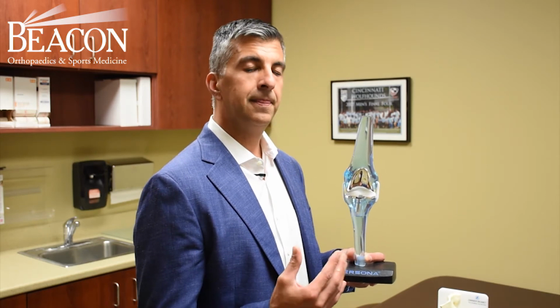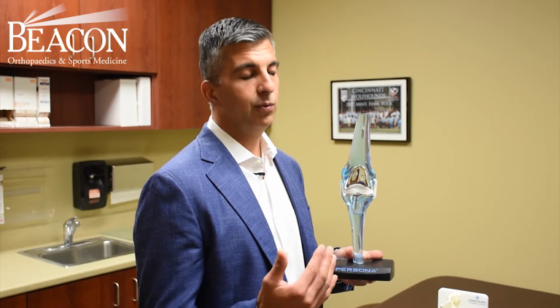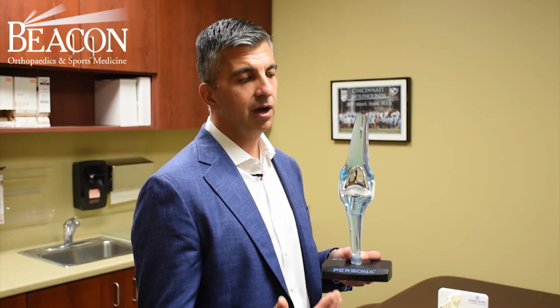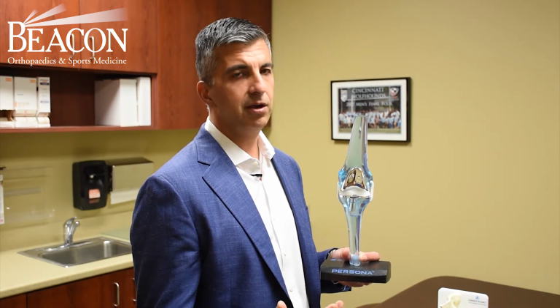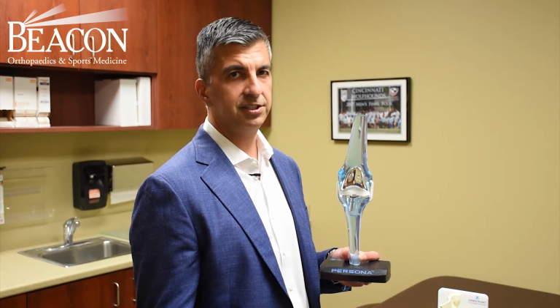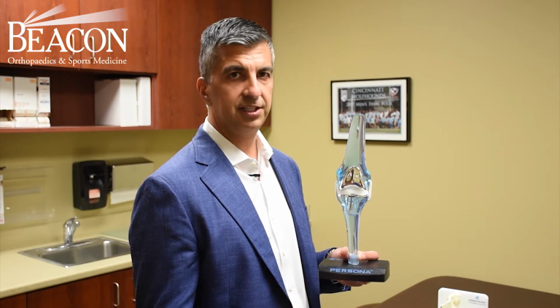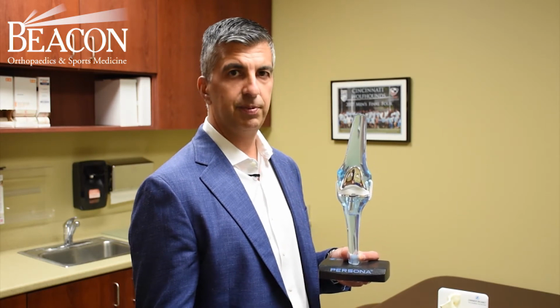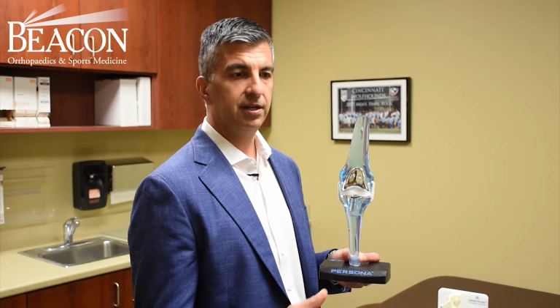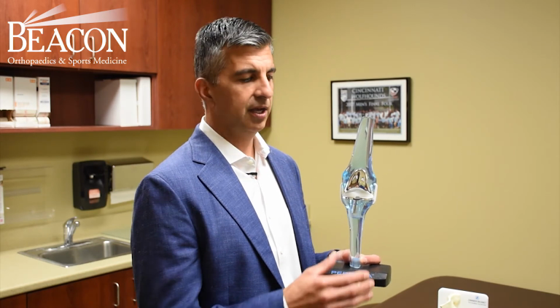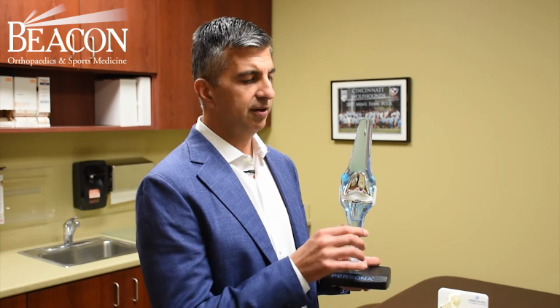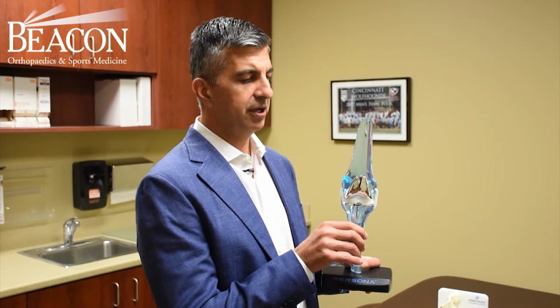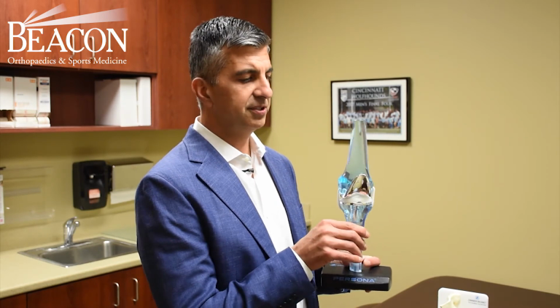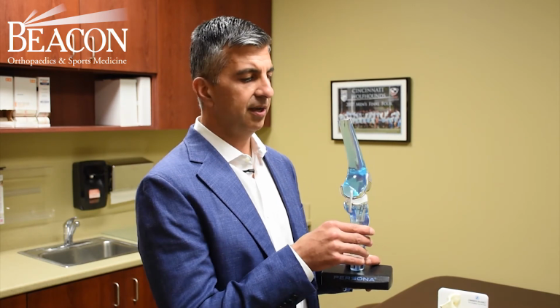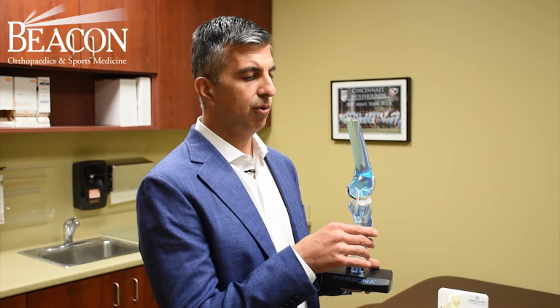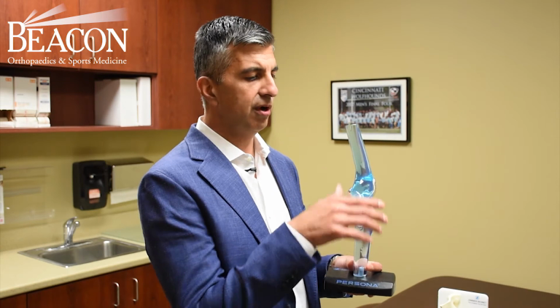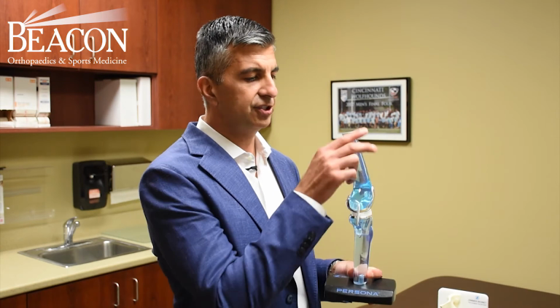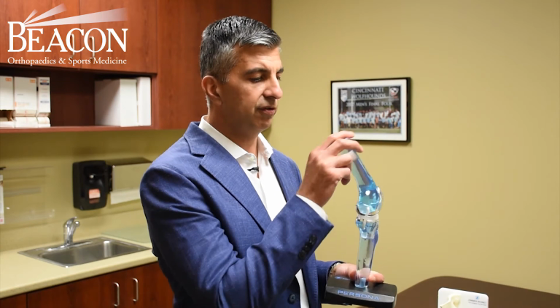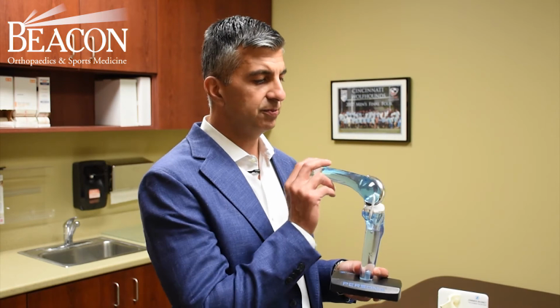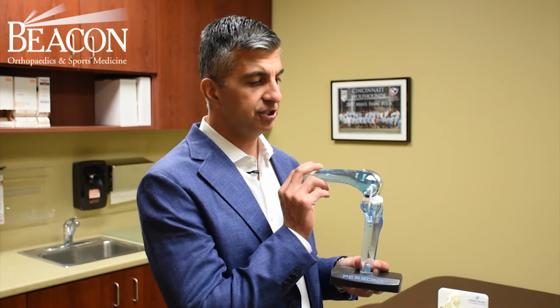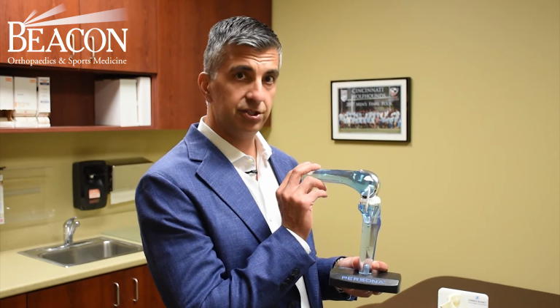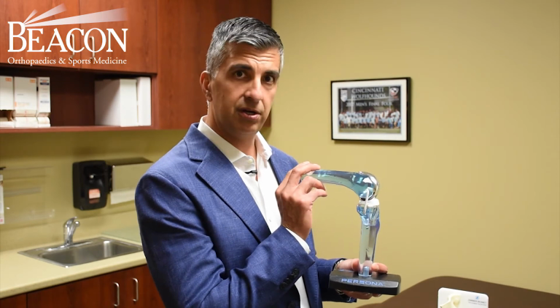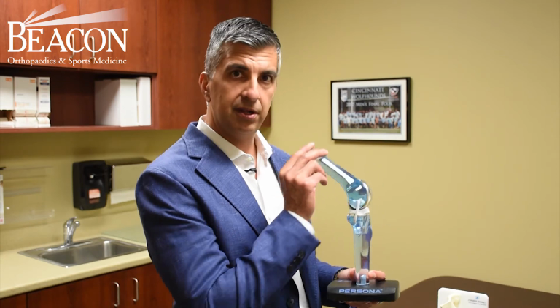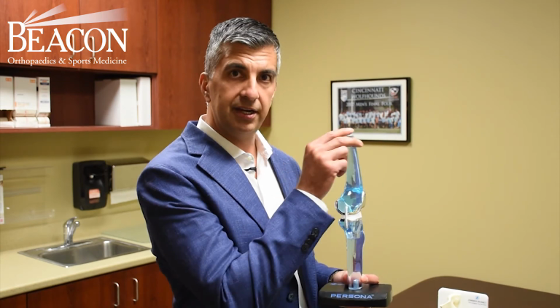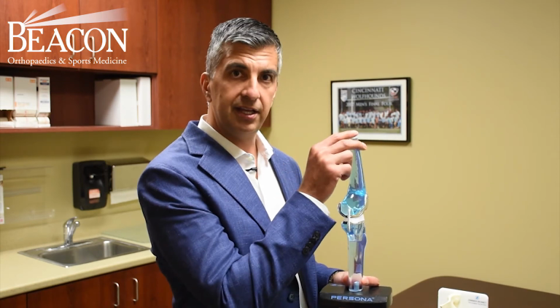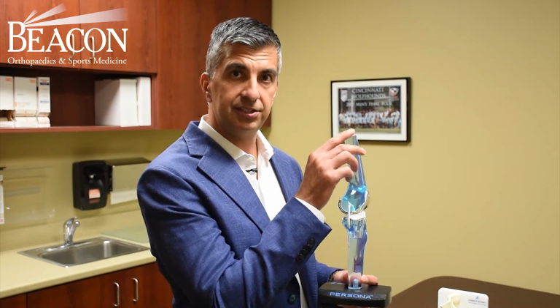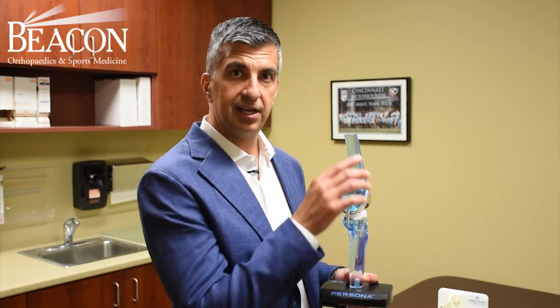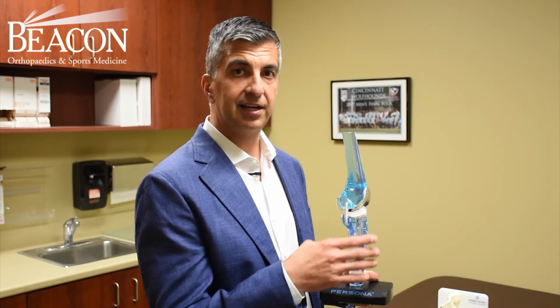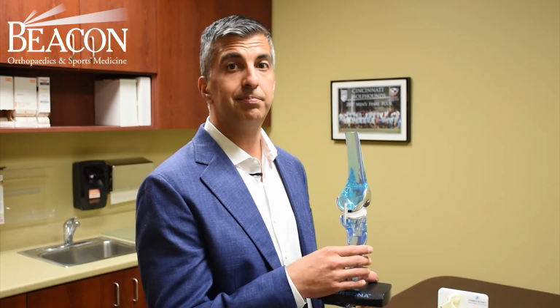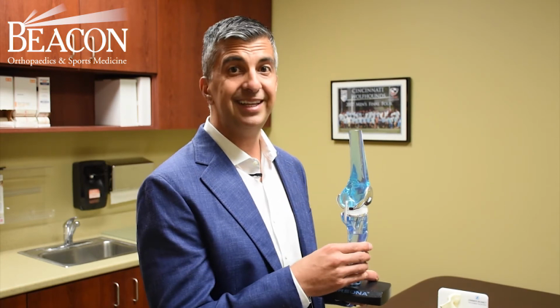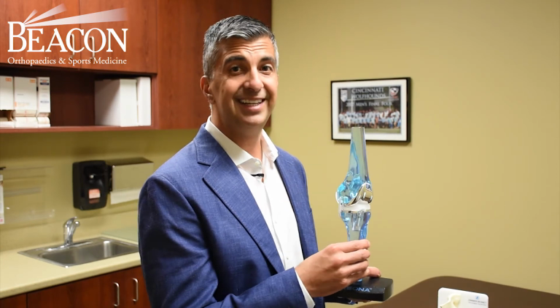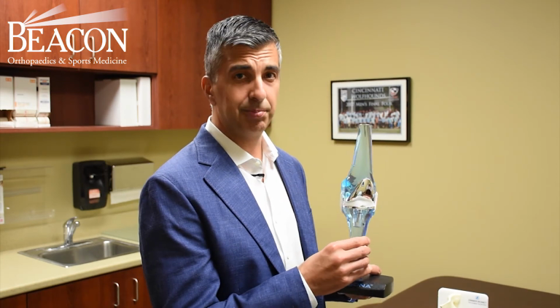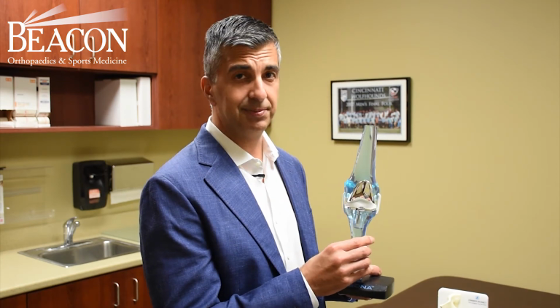We are, in a sense, but a knee replacement is more of a surface procedure than it is a complete knee replacement.